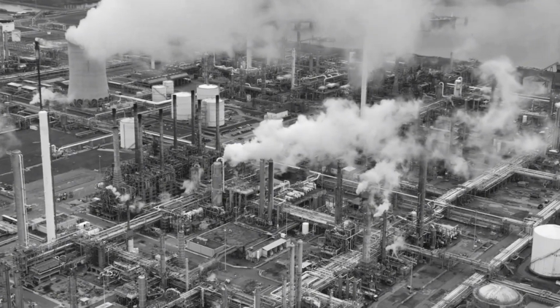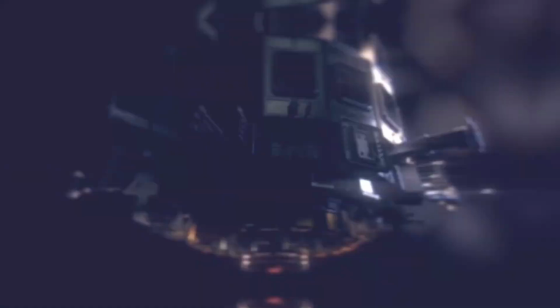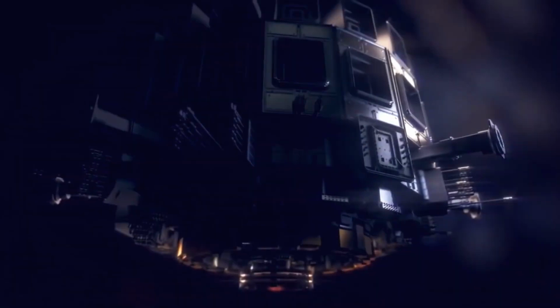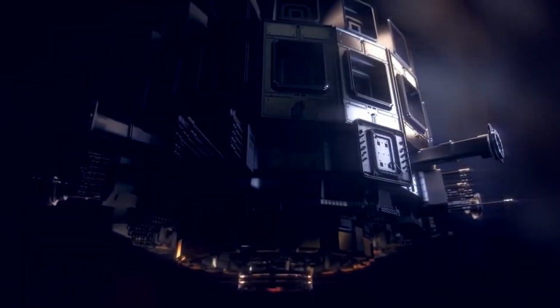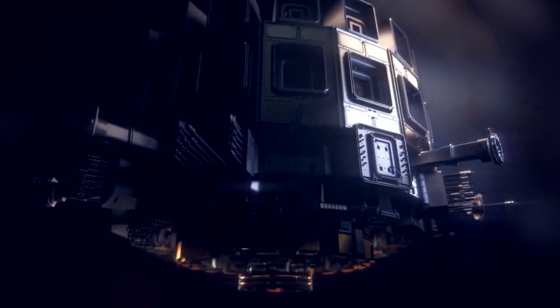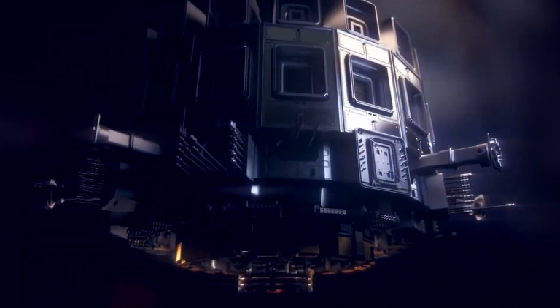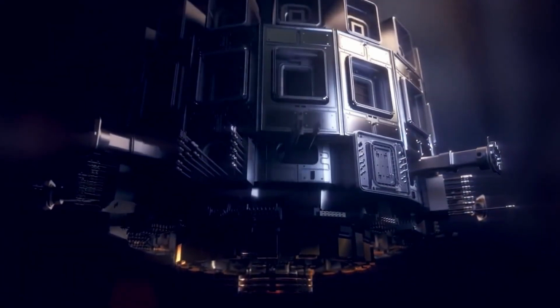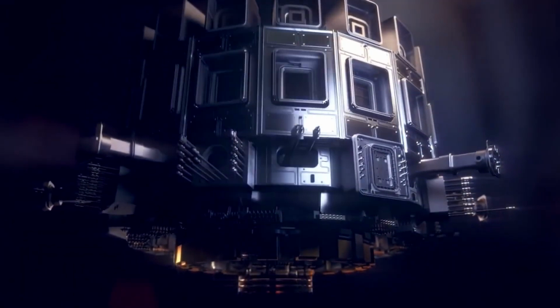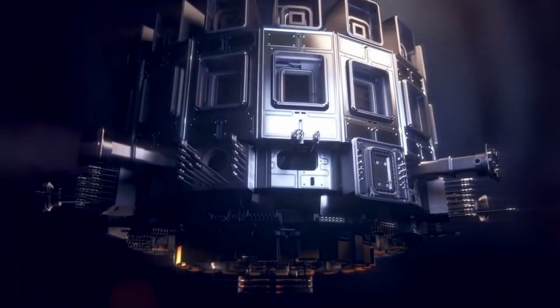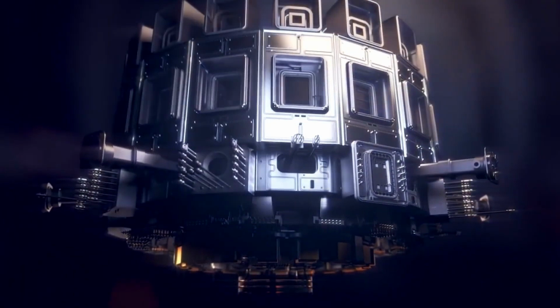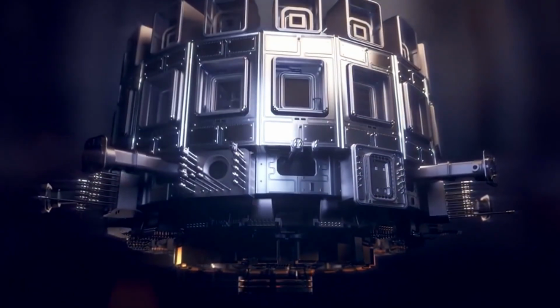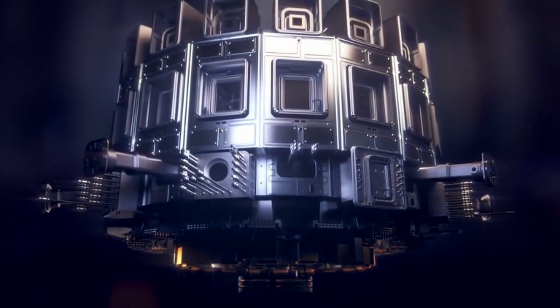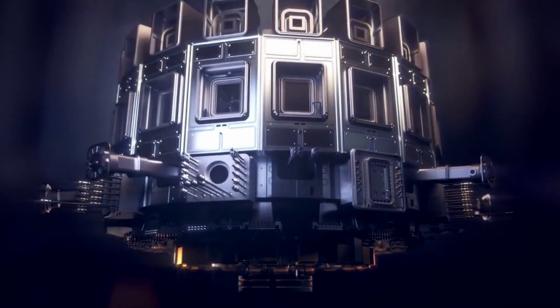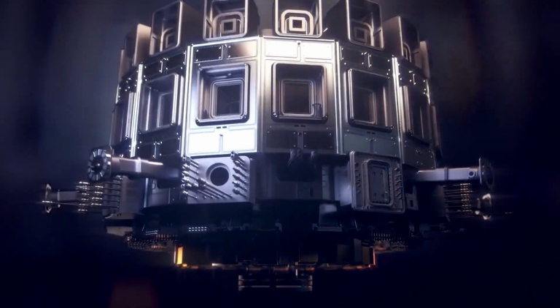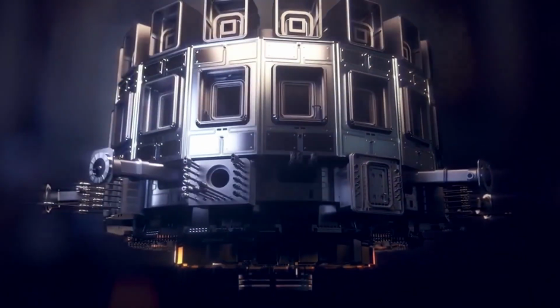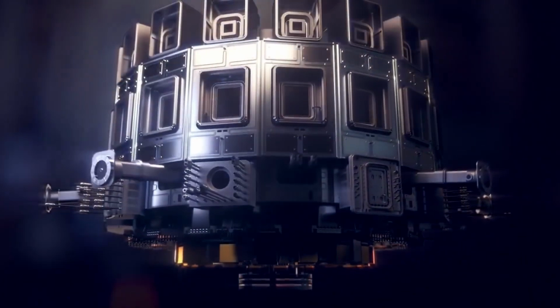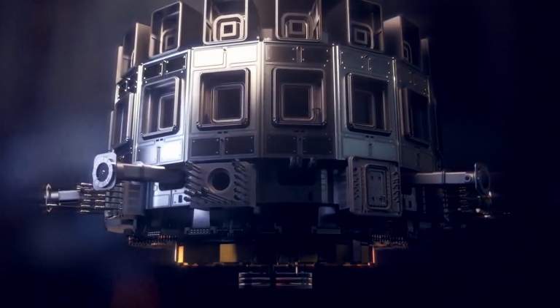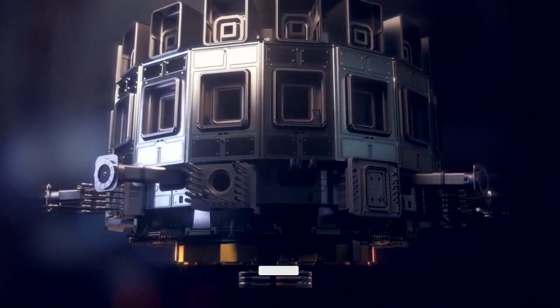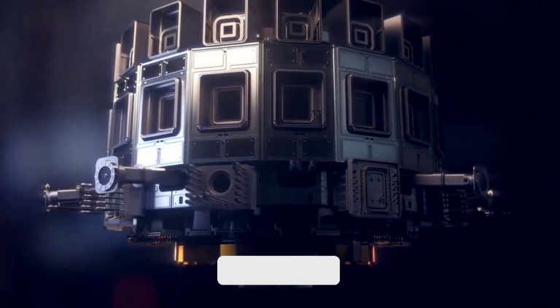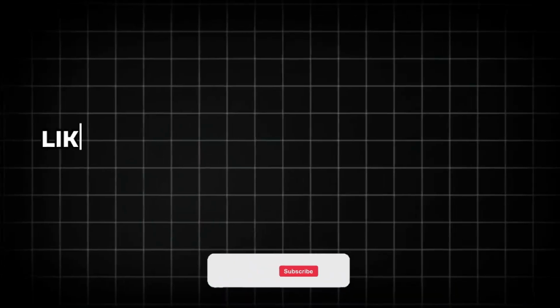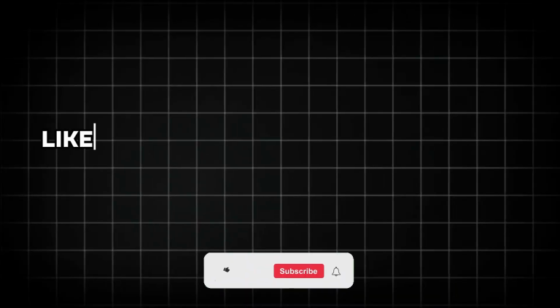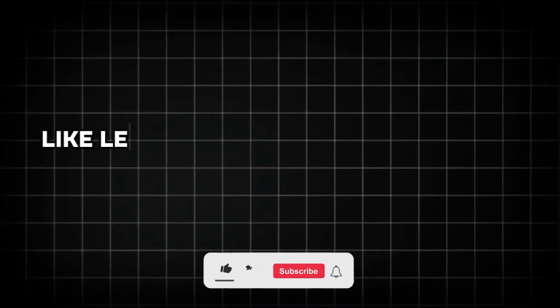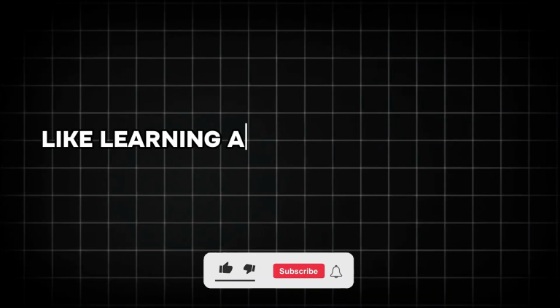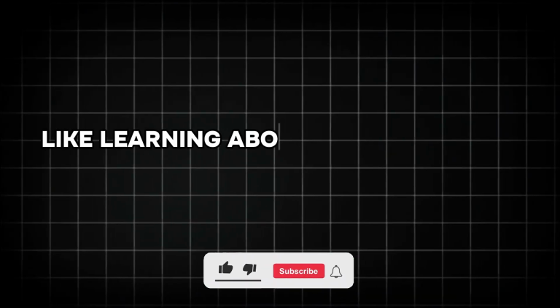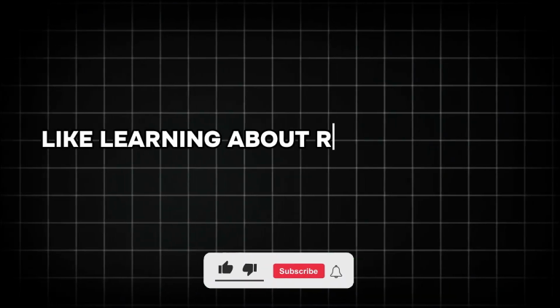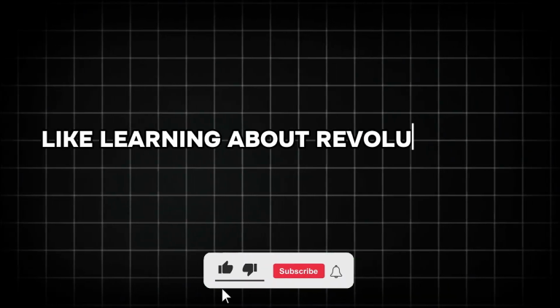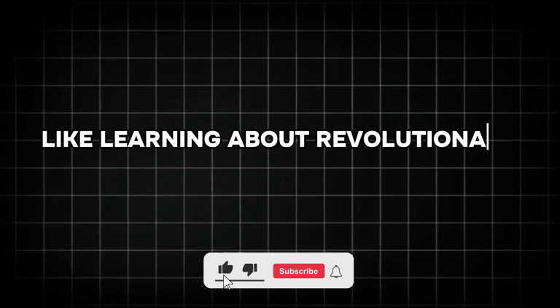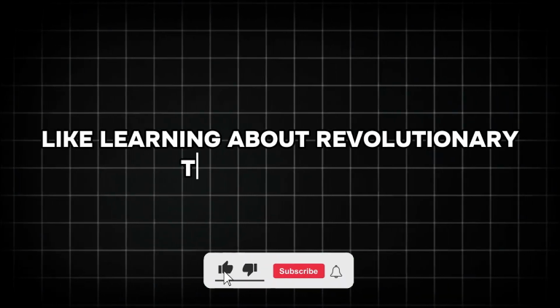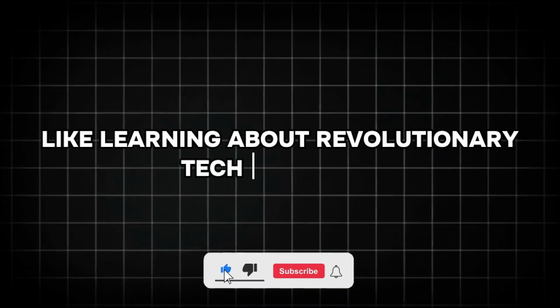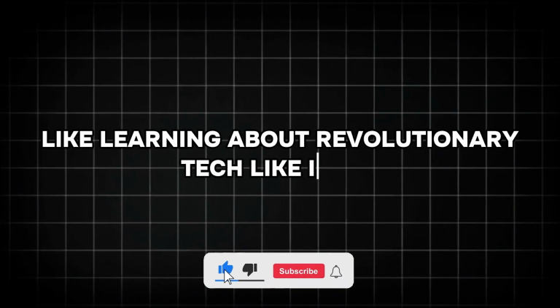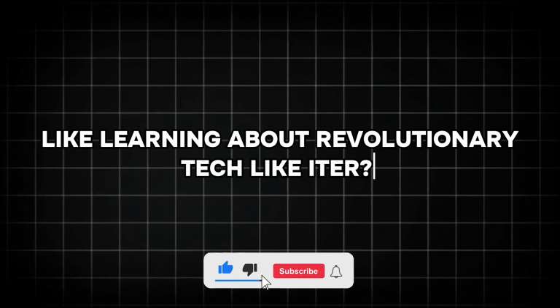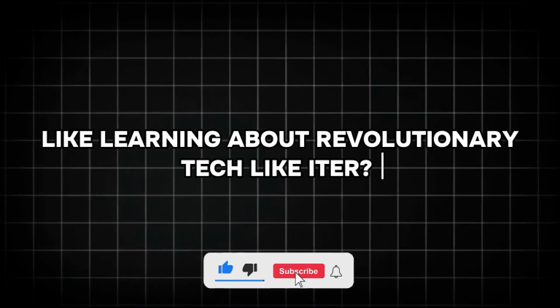Today marks an extraordinary milestone in this quest — learning about revolutionary technology like ITER.